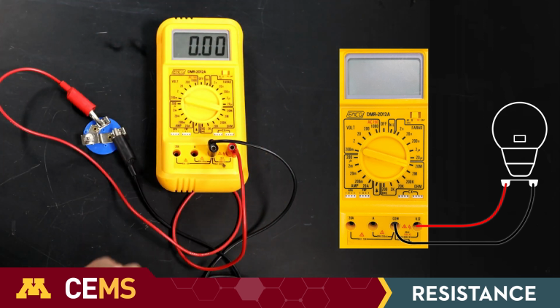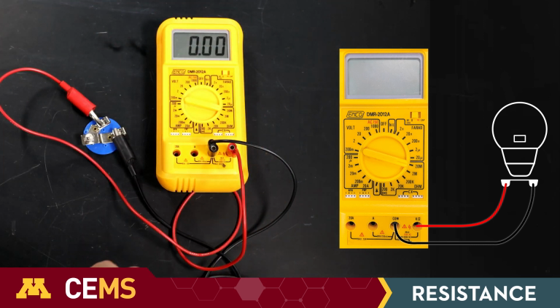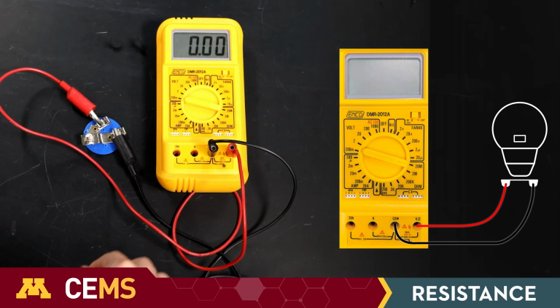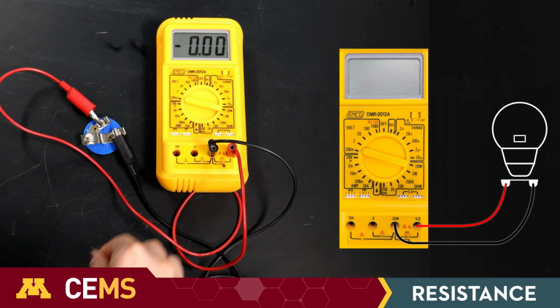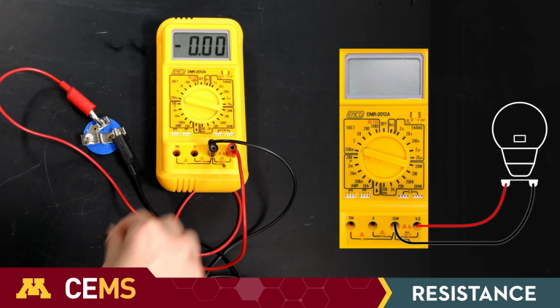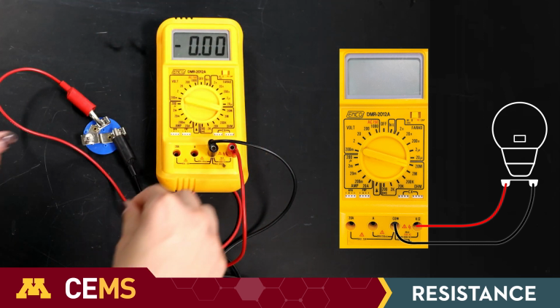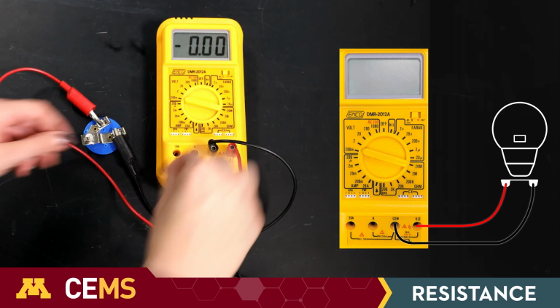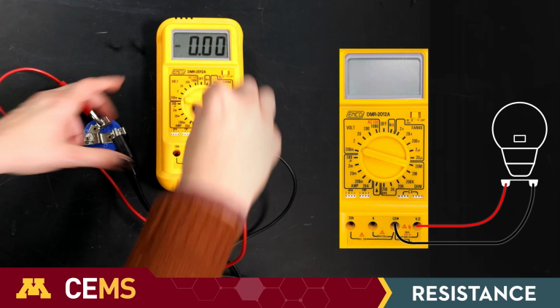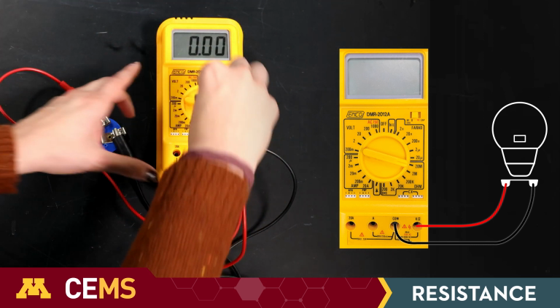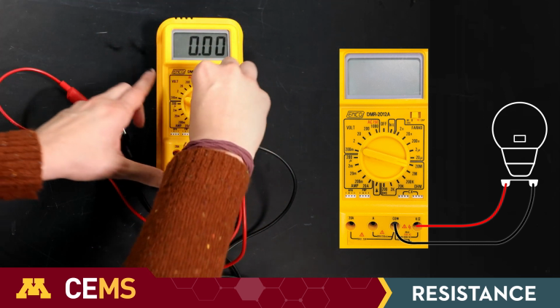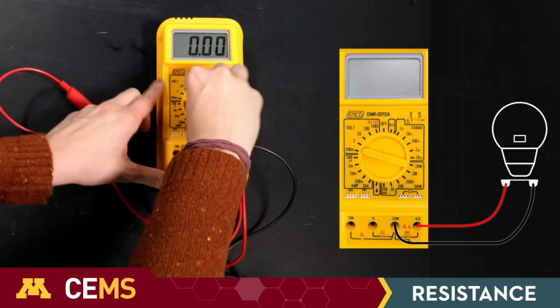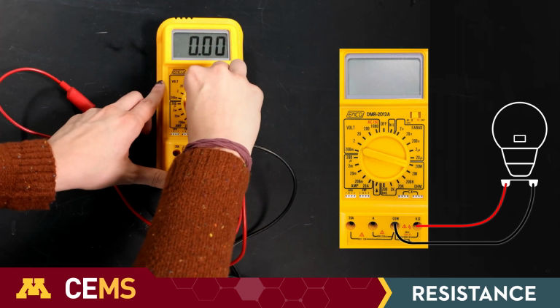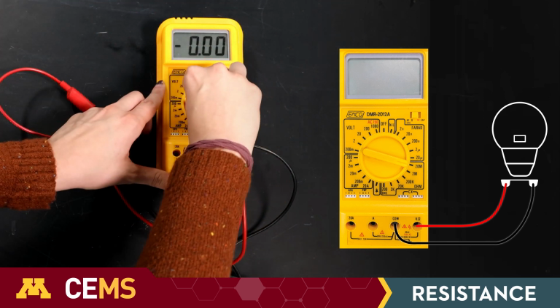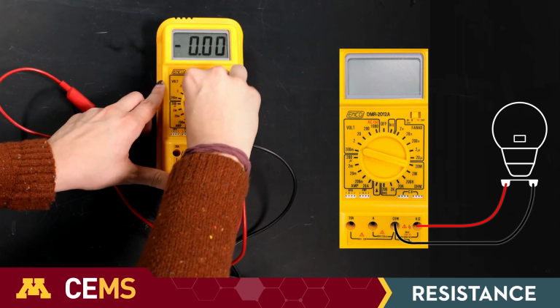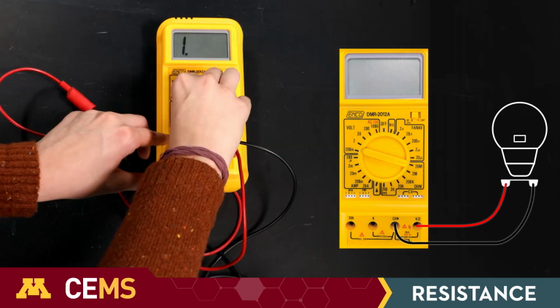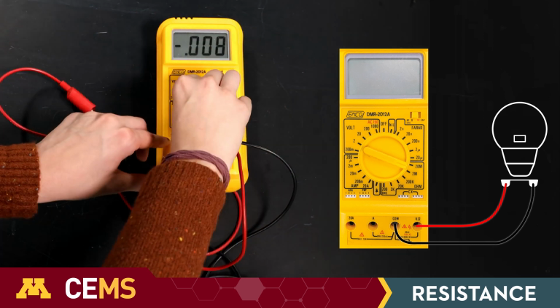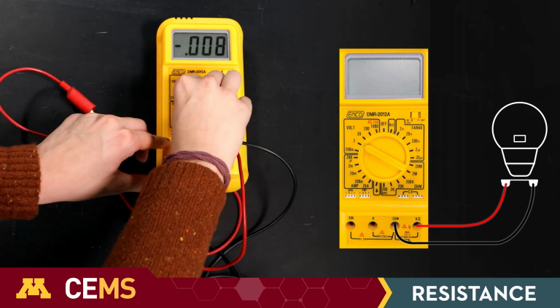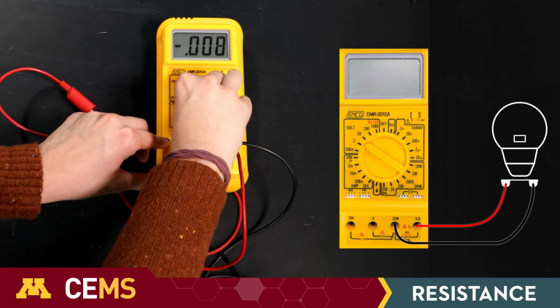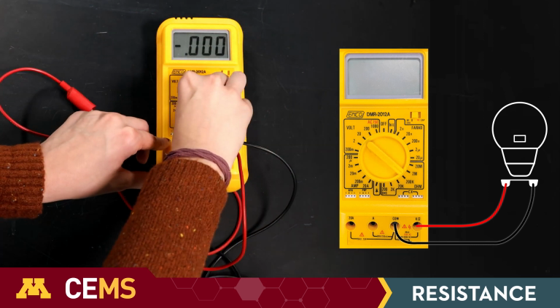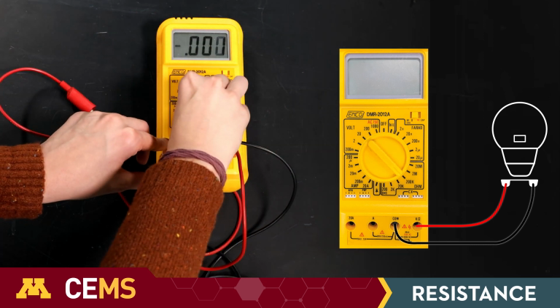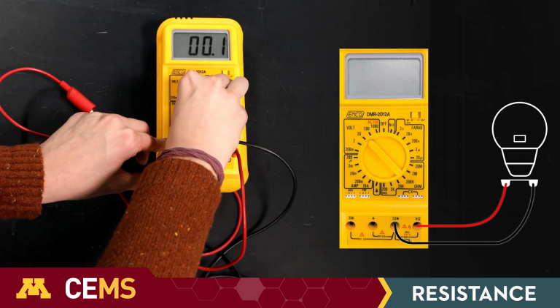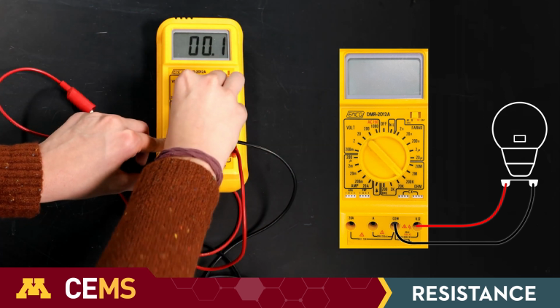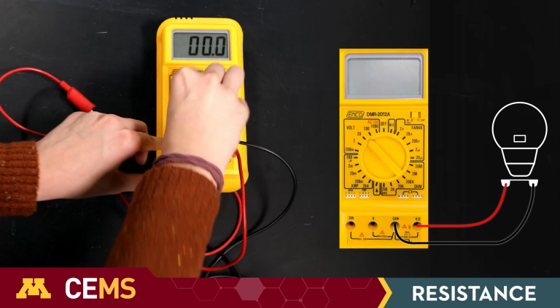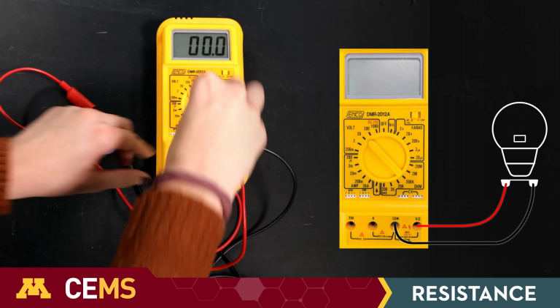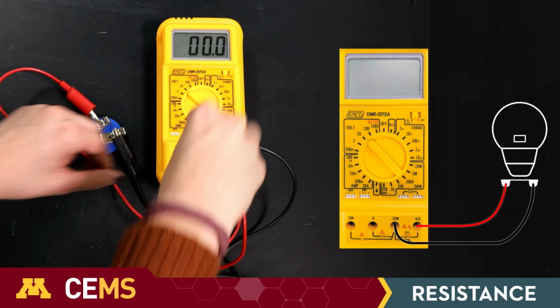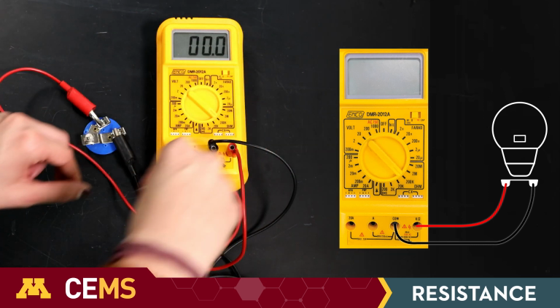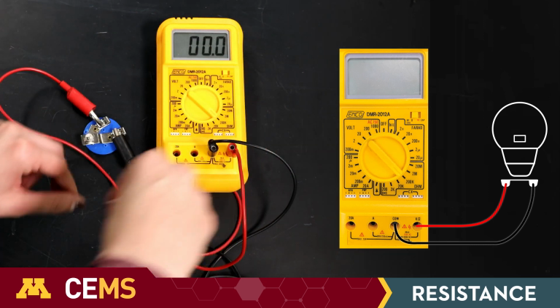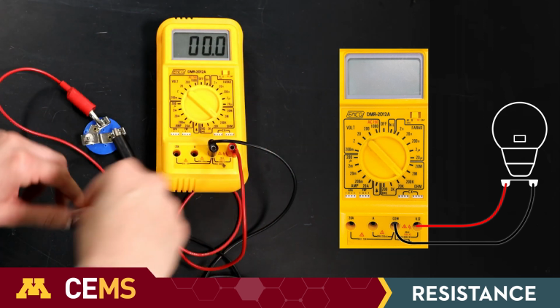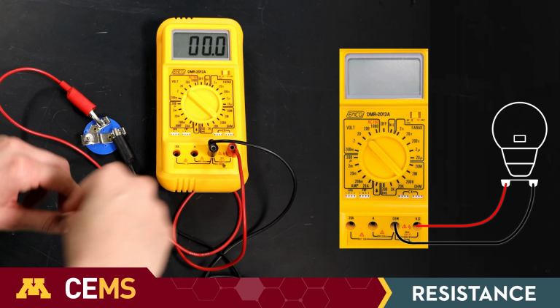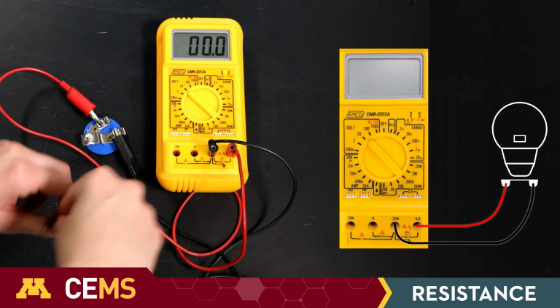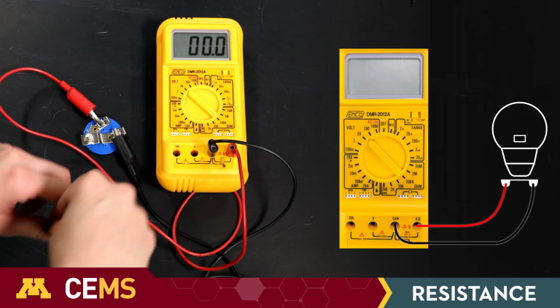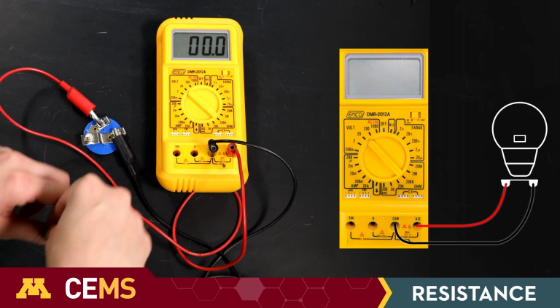If this range is too high, switch to lower ranges until you find the one that gives you the most precision.